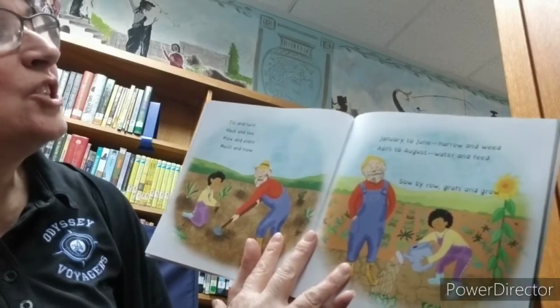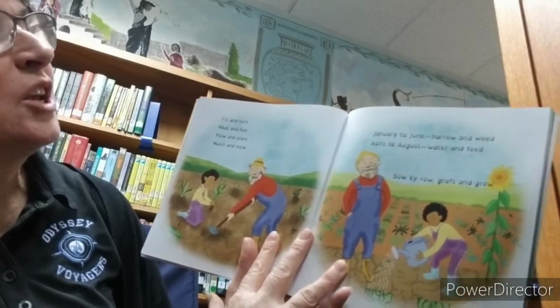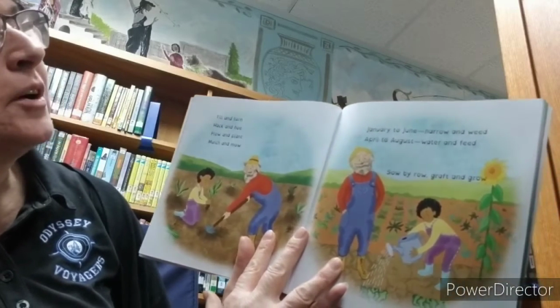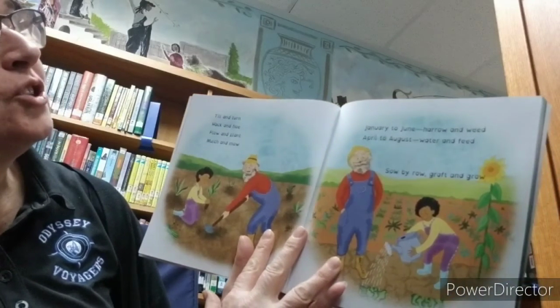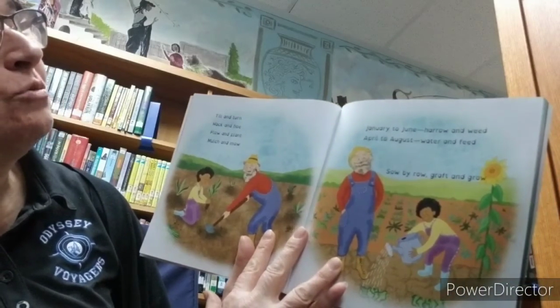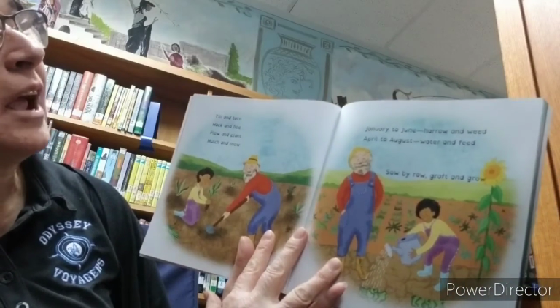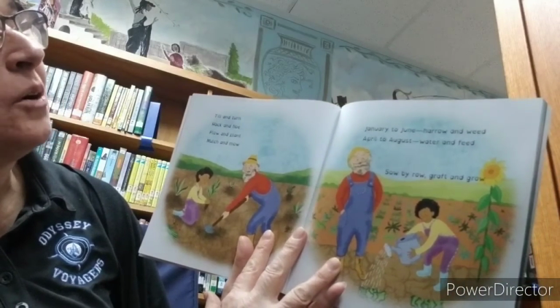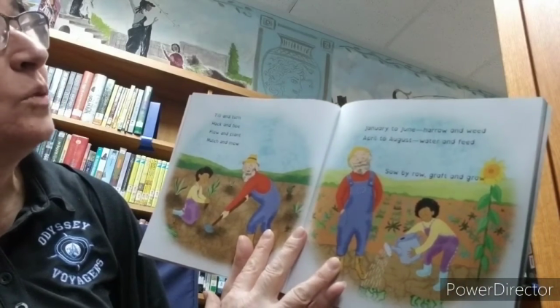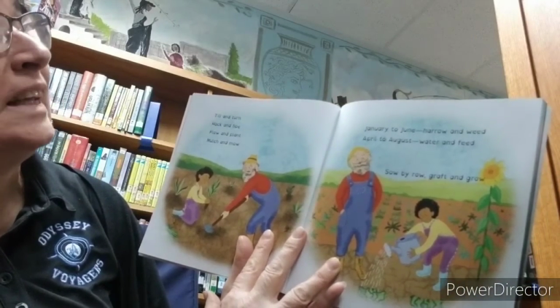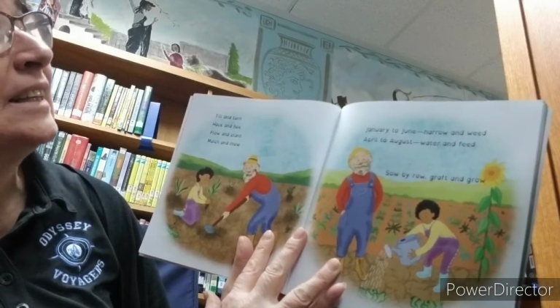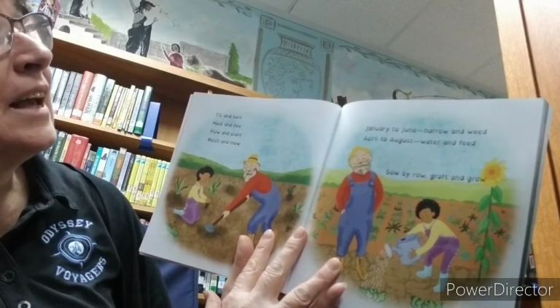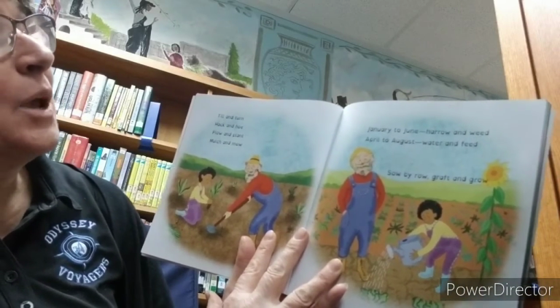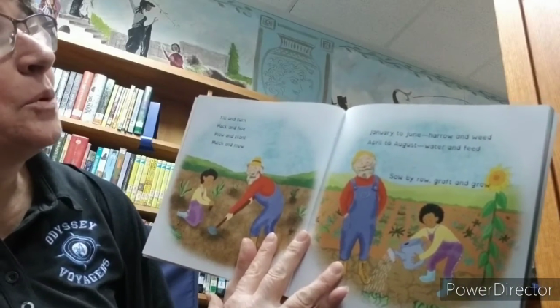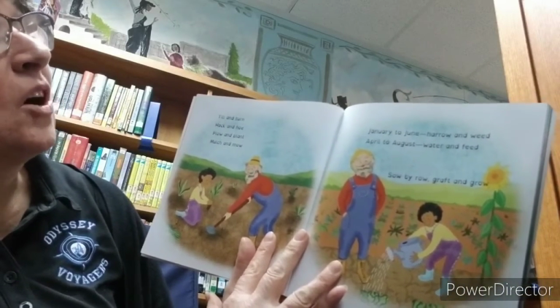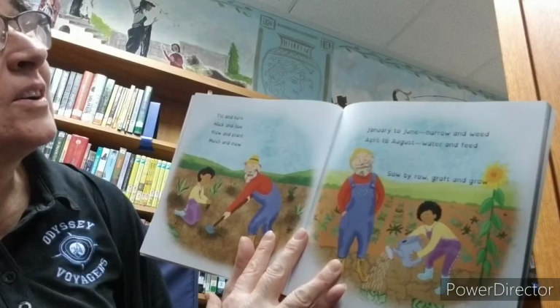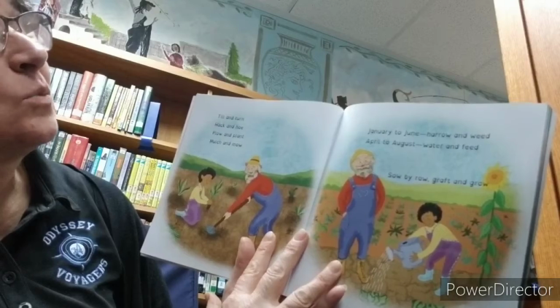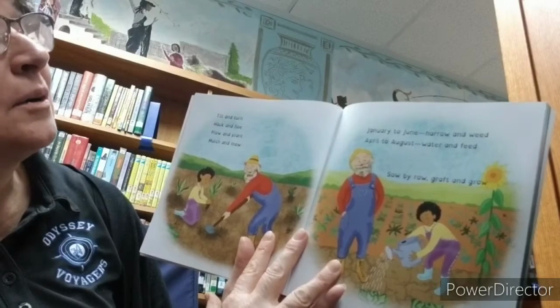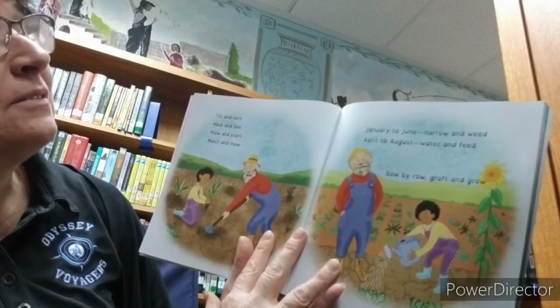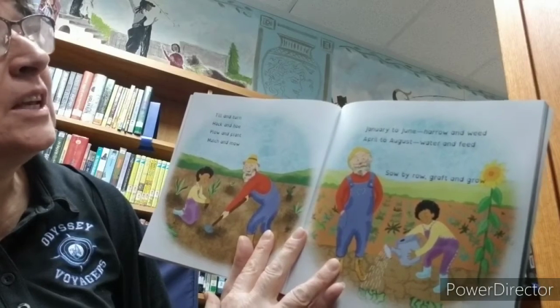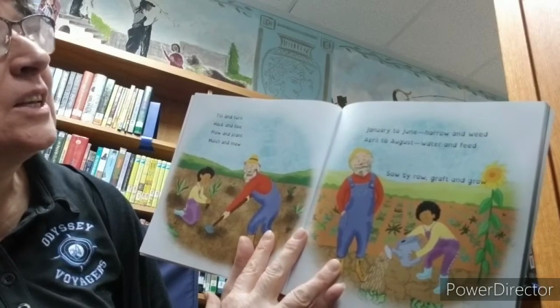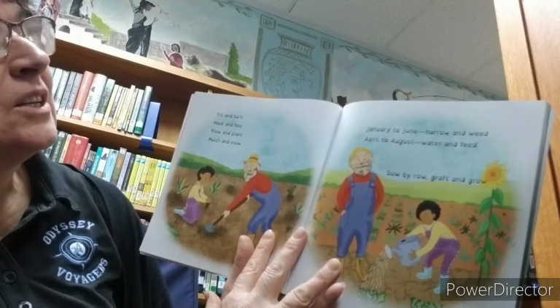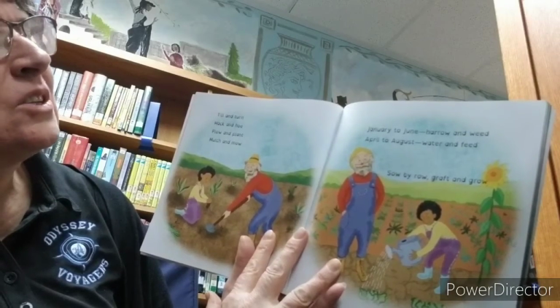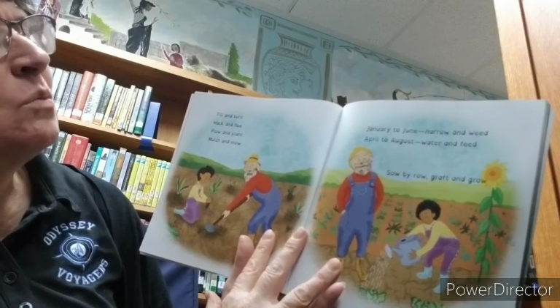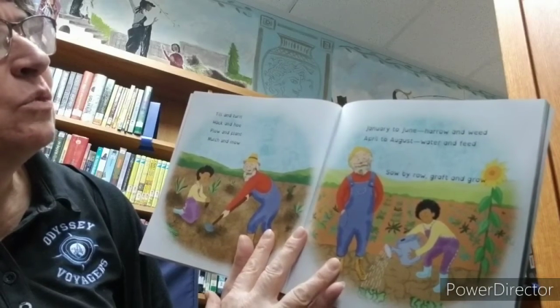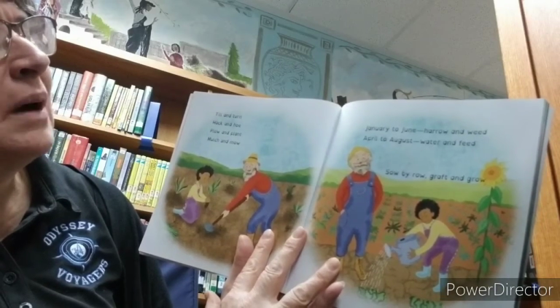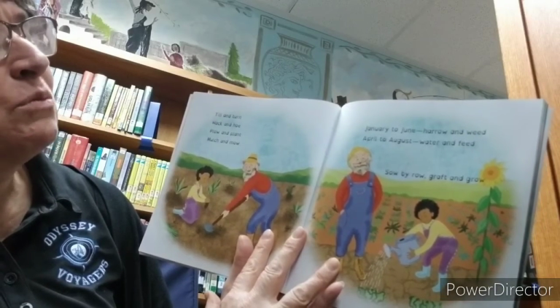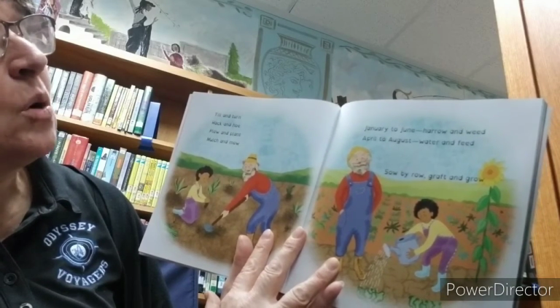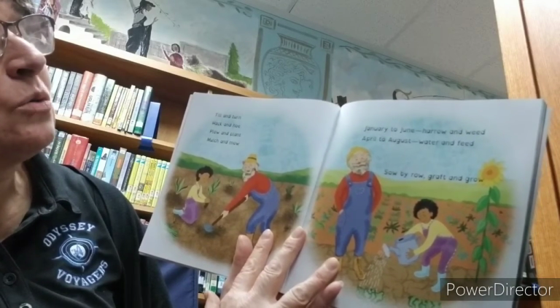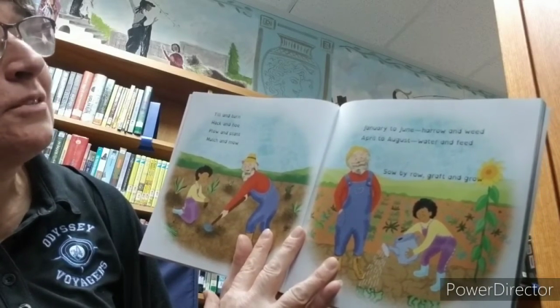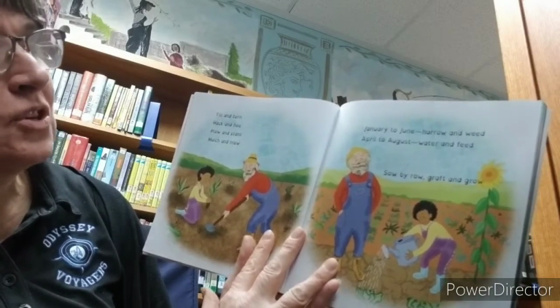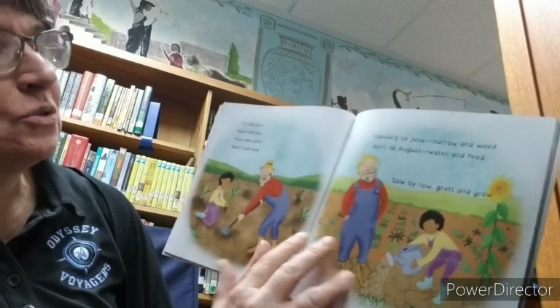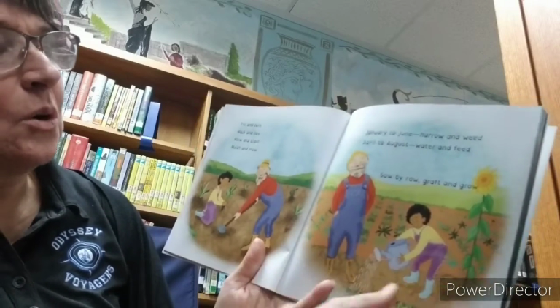January to June, harrow and weed. April to August, water and bead. Sow by row, graft and grow.